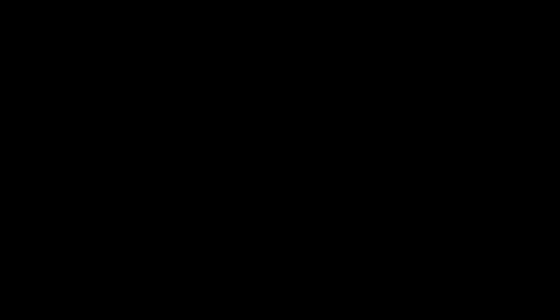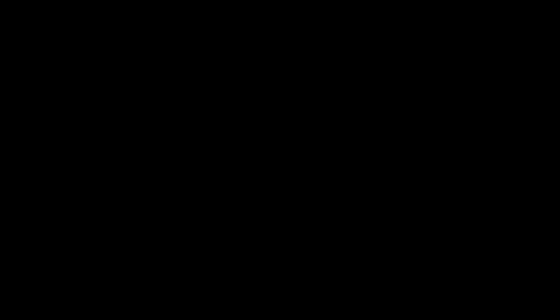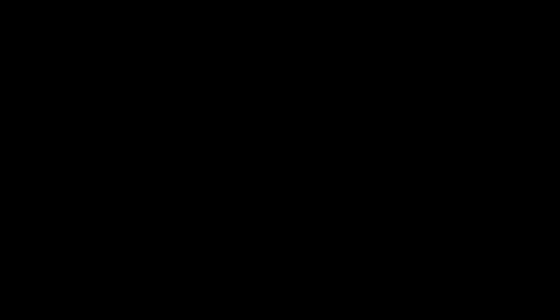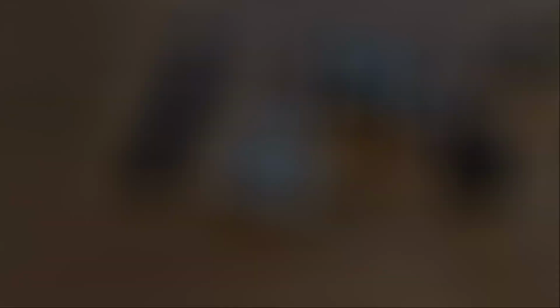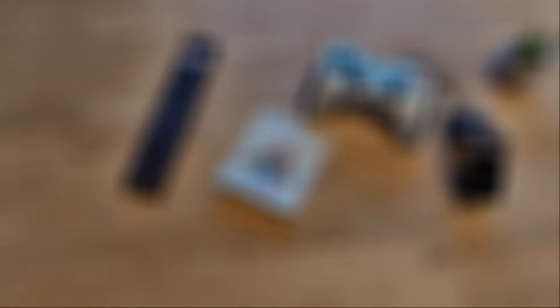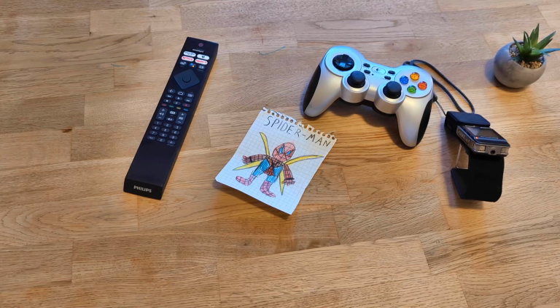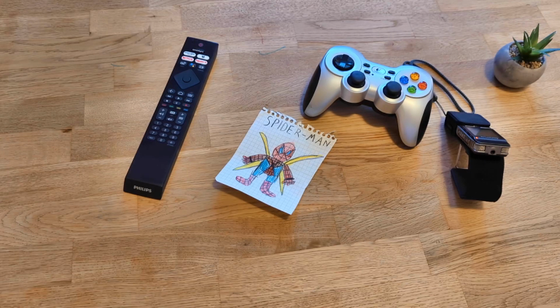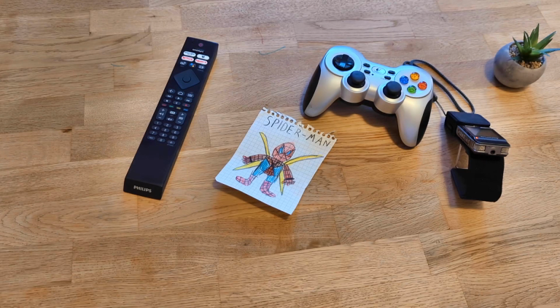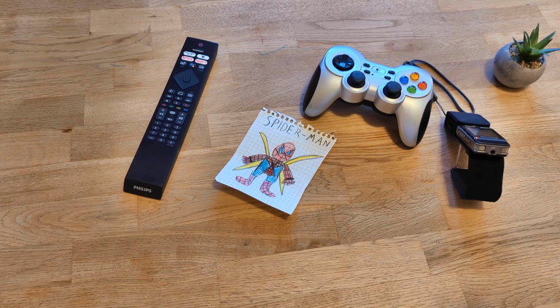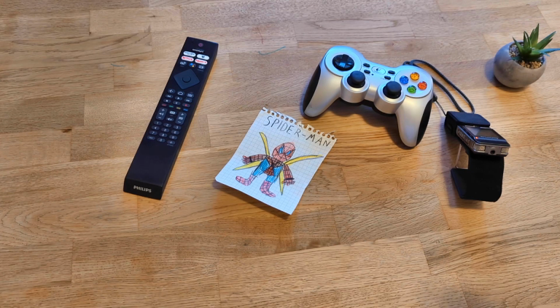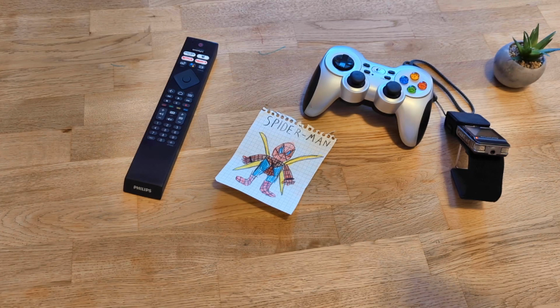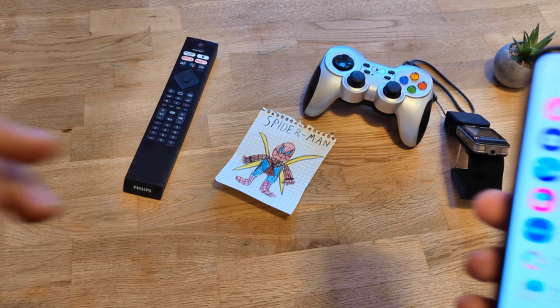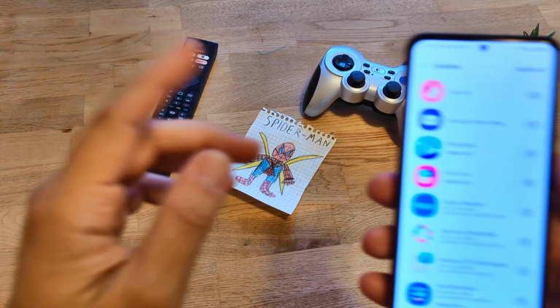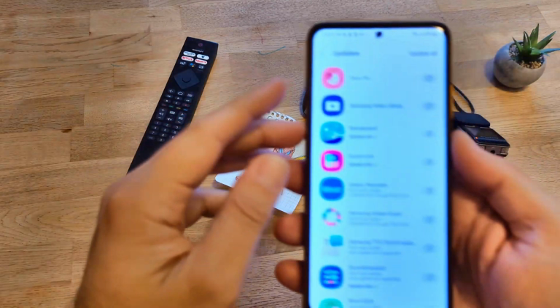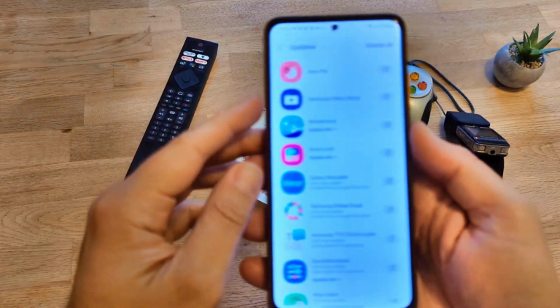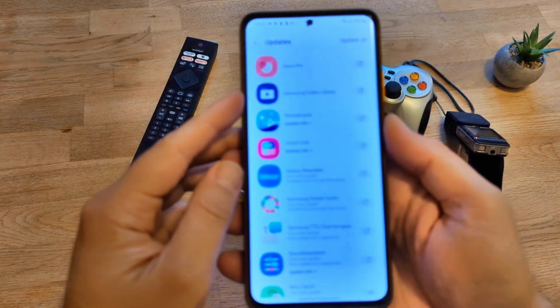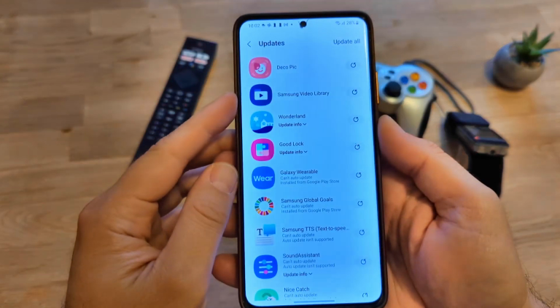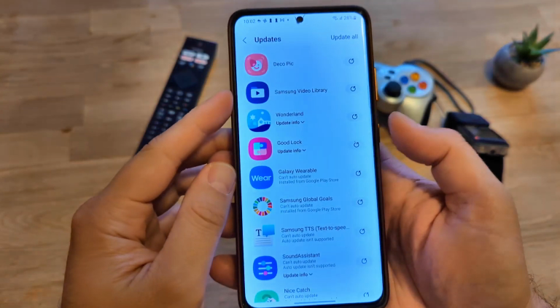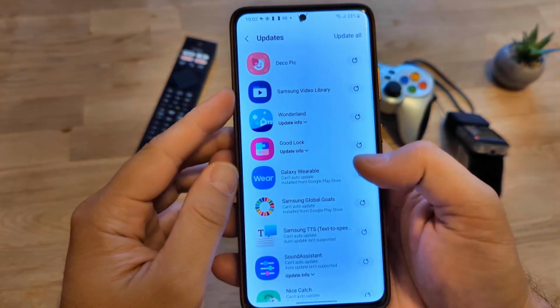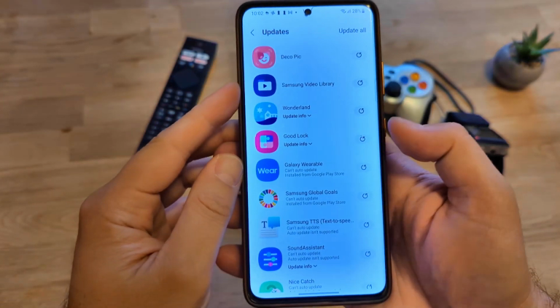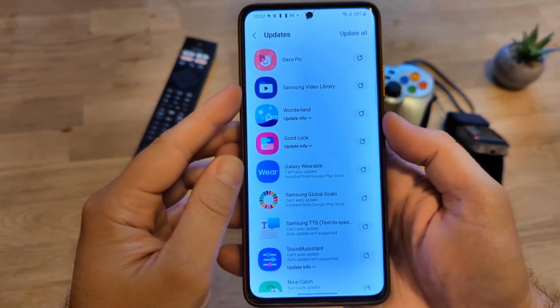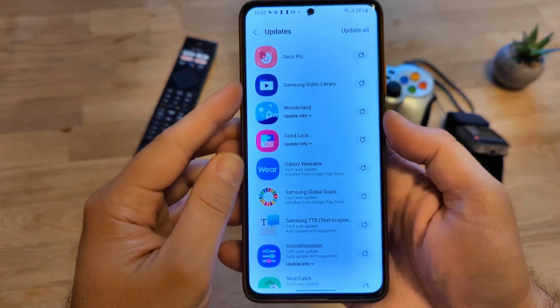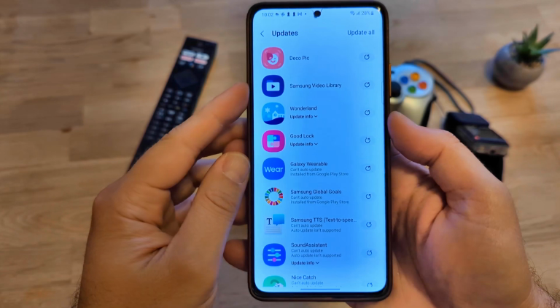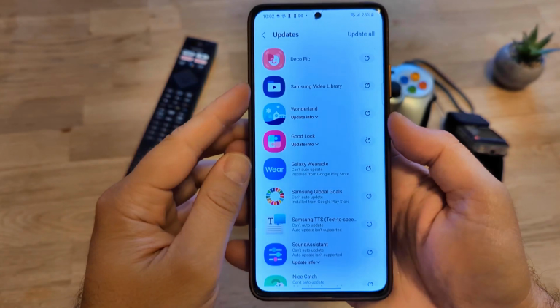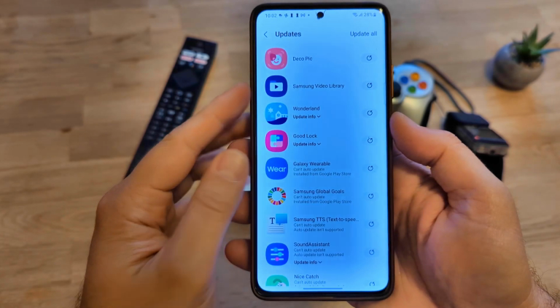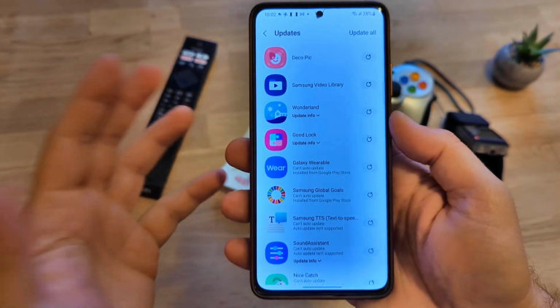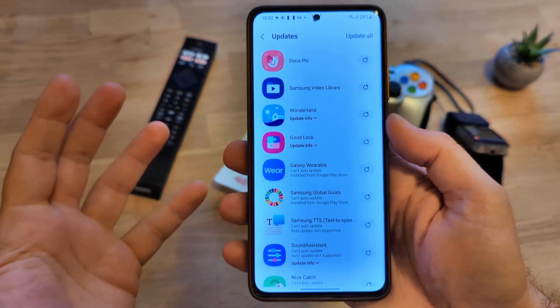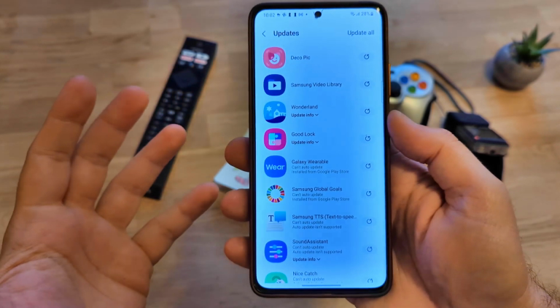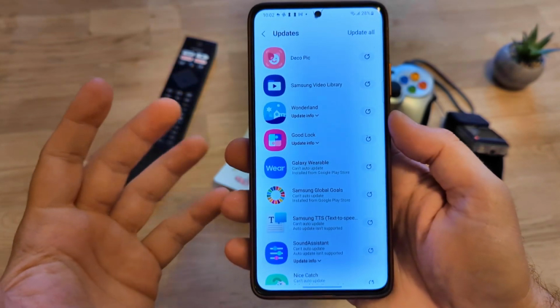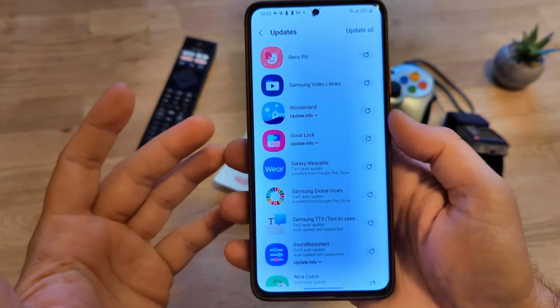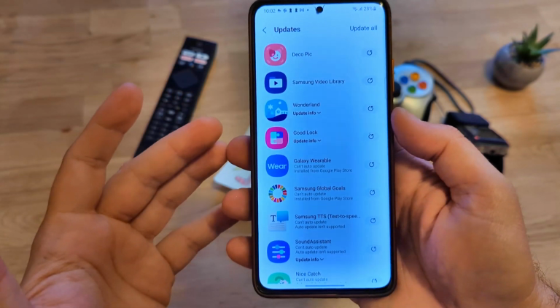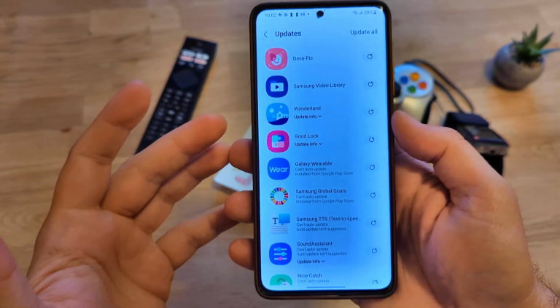Welcome everybody! We have exciting new updates for some of our beloved Samsung applications.